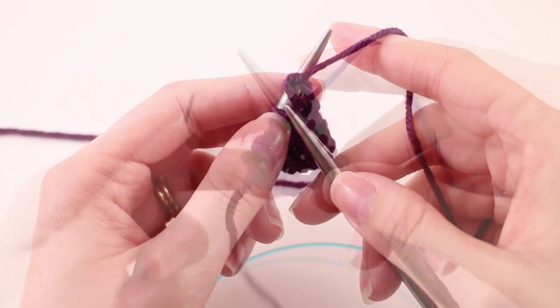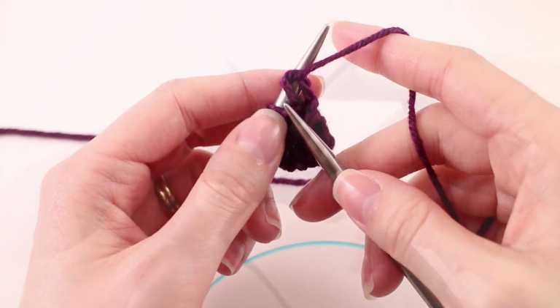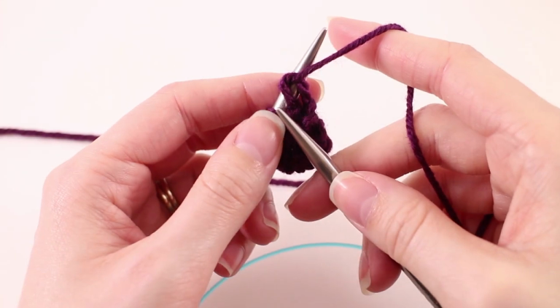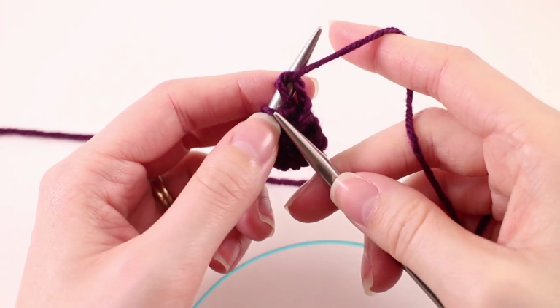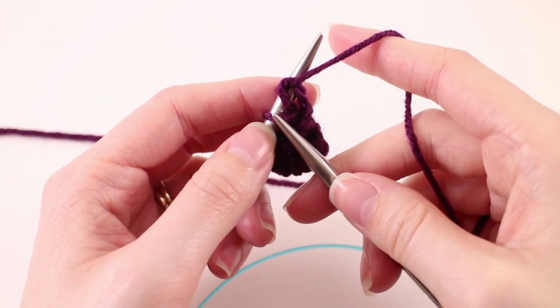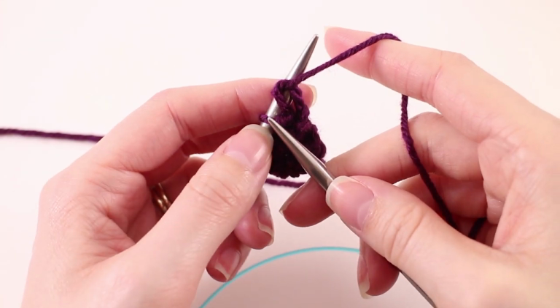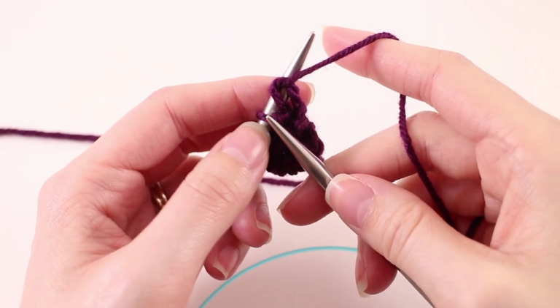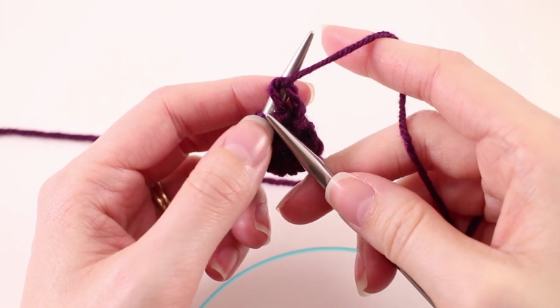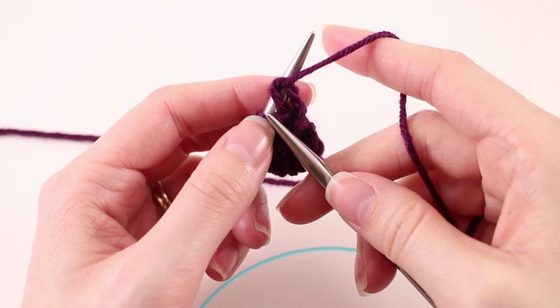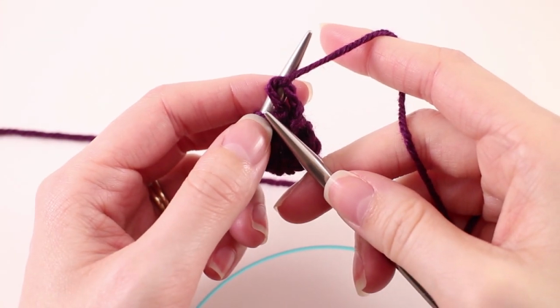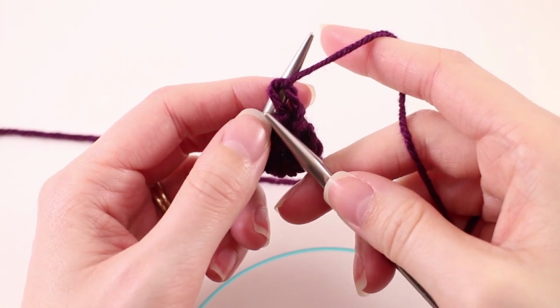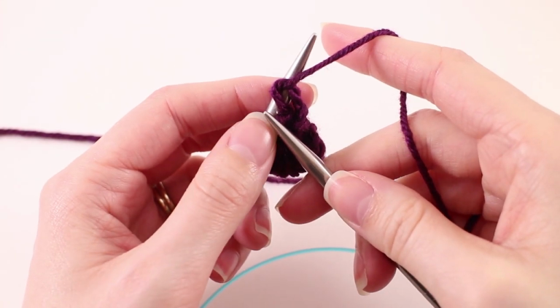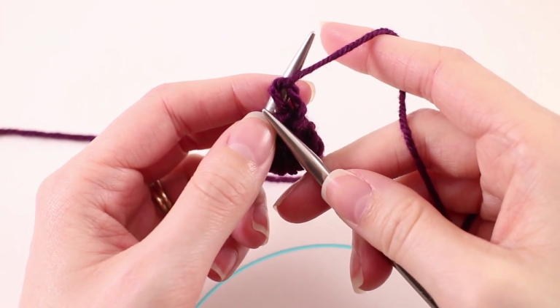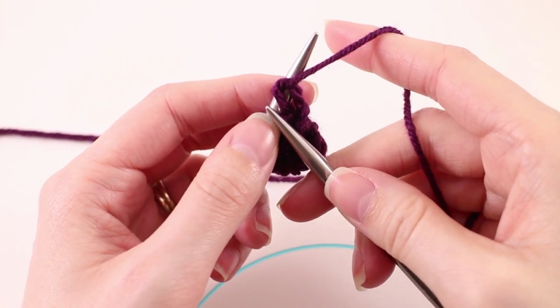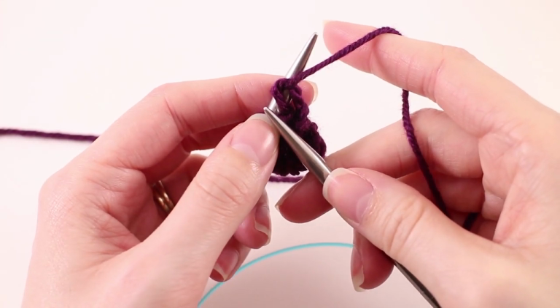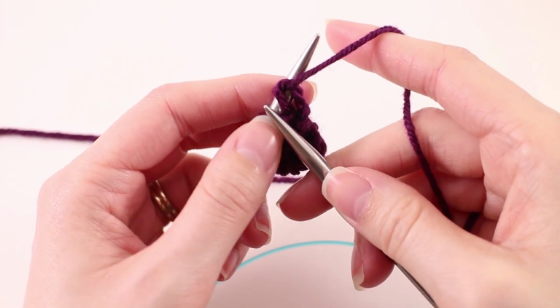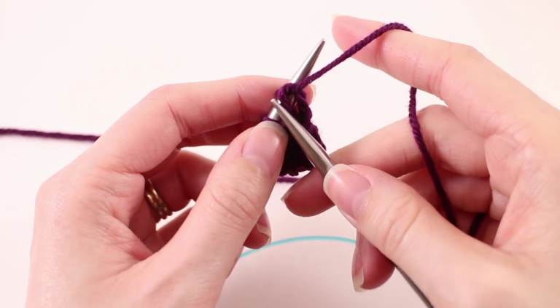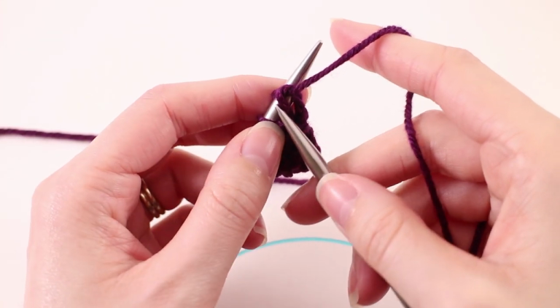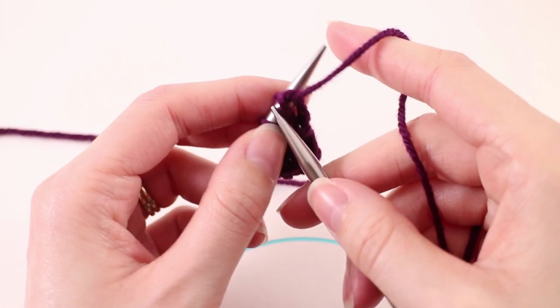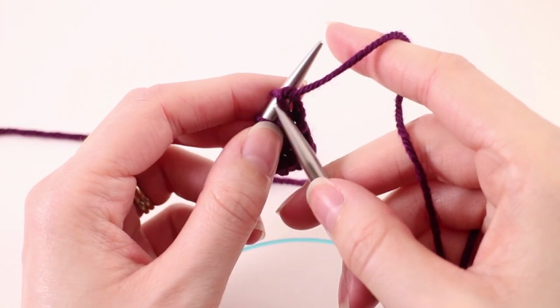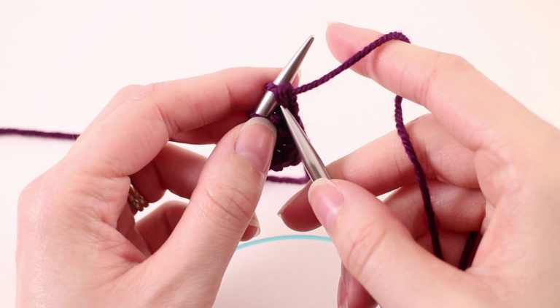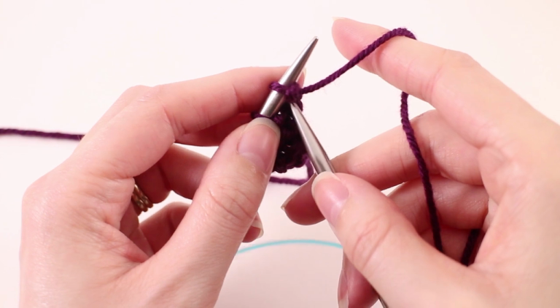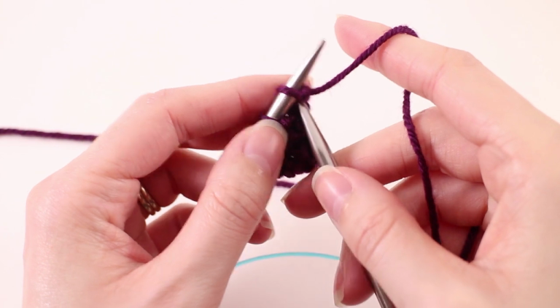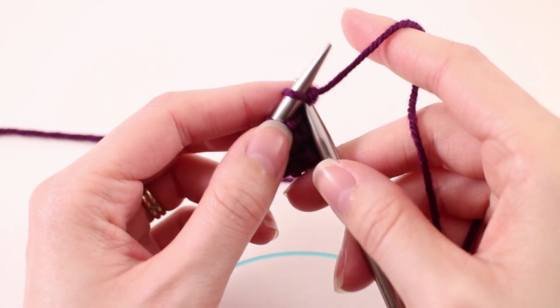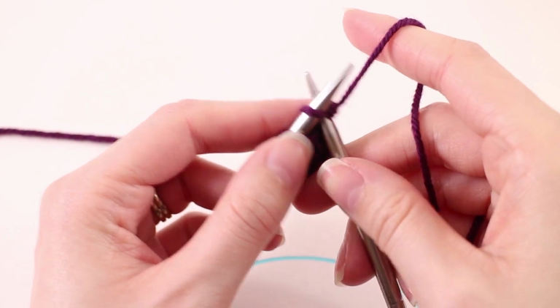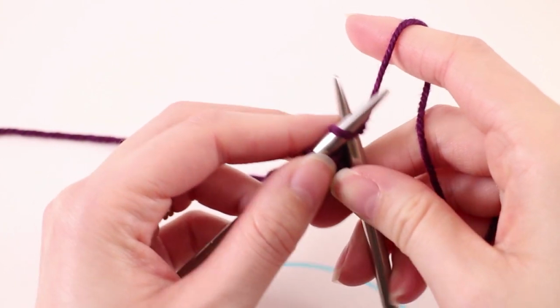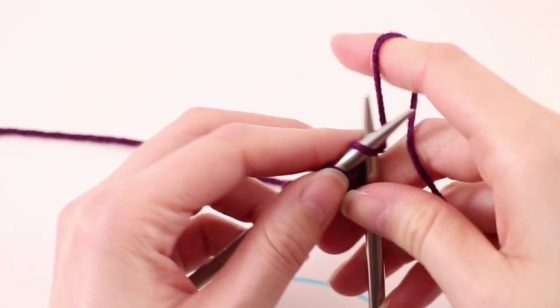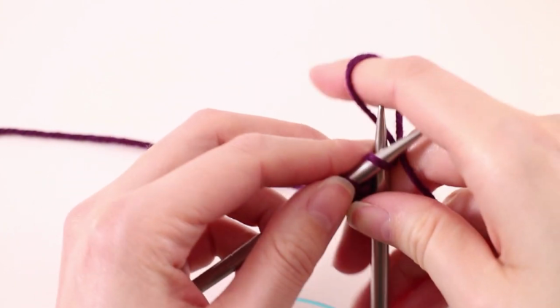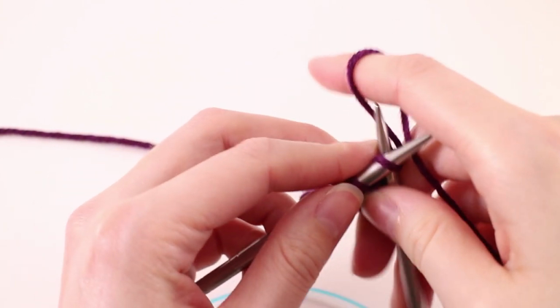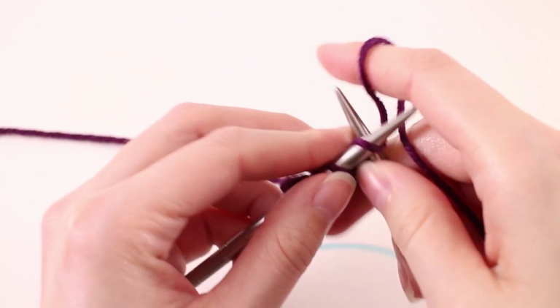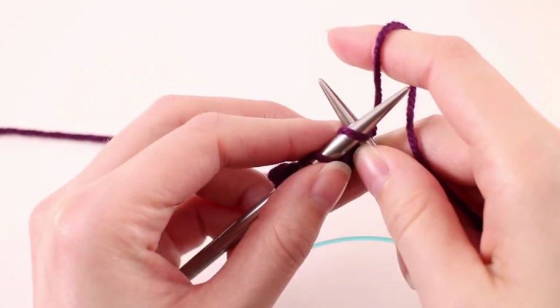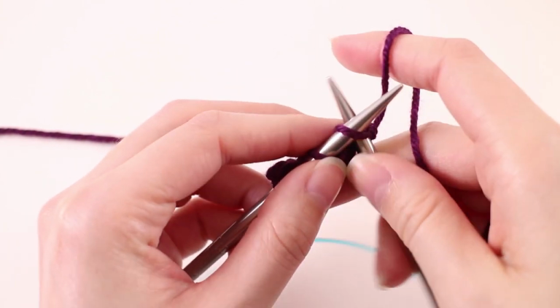Again, rows 2, 3, and 4 — we're just going to knit every stitch.